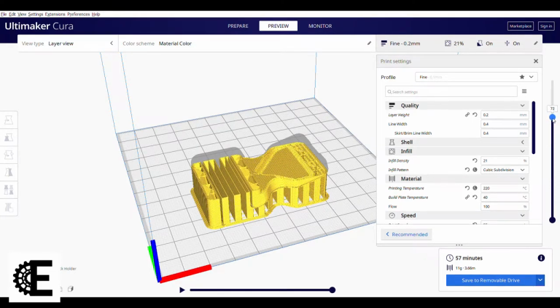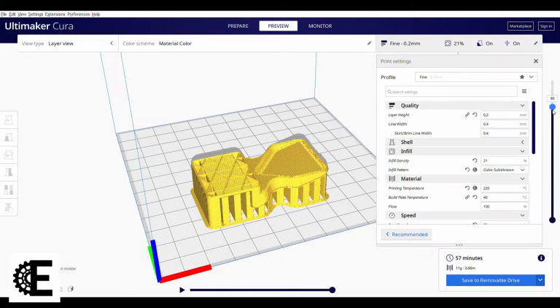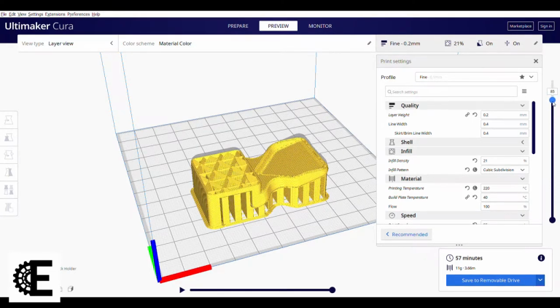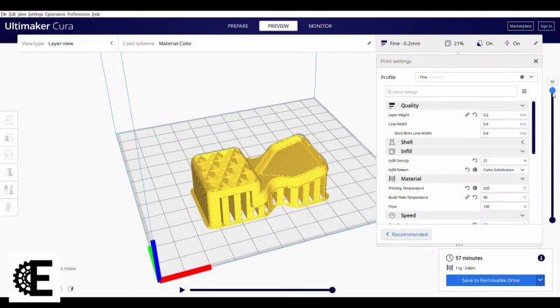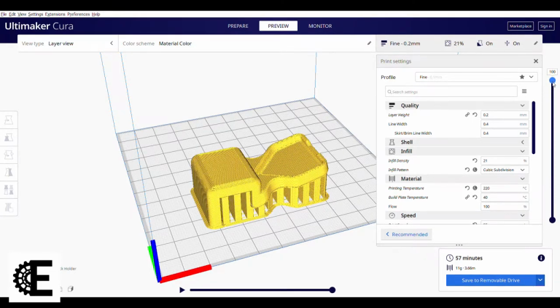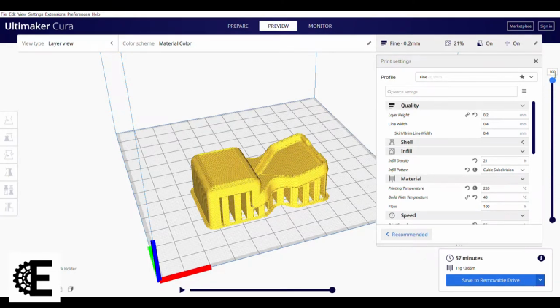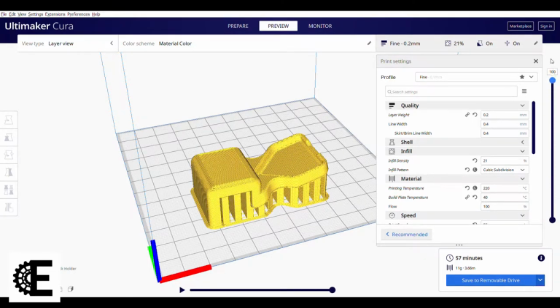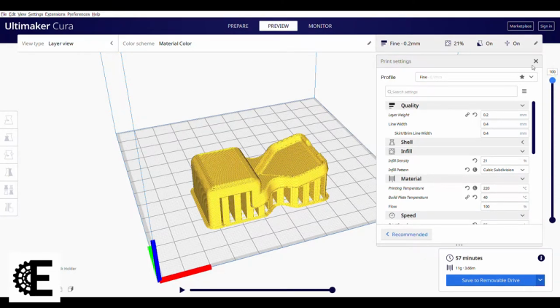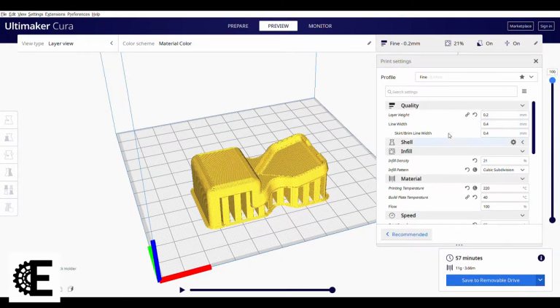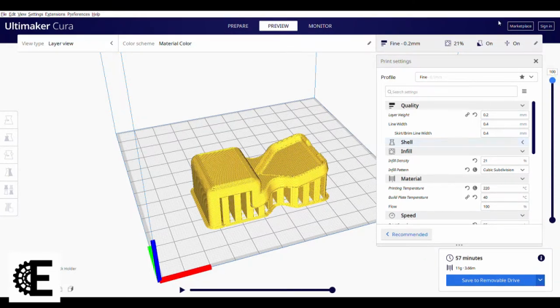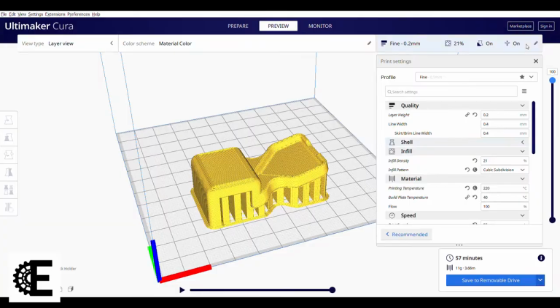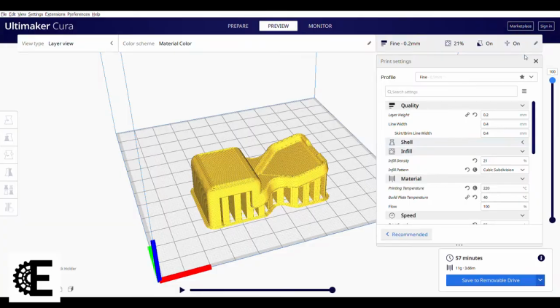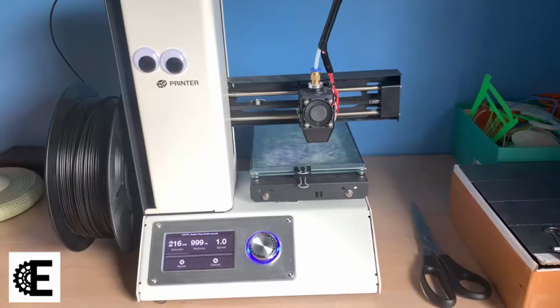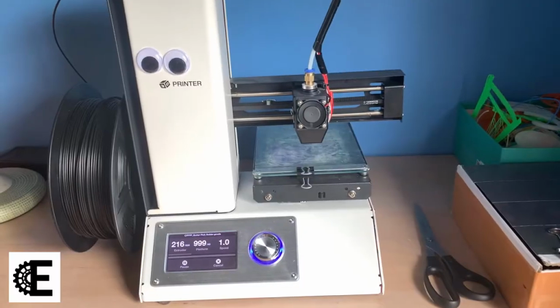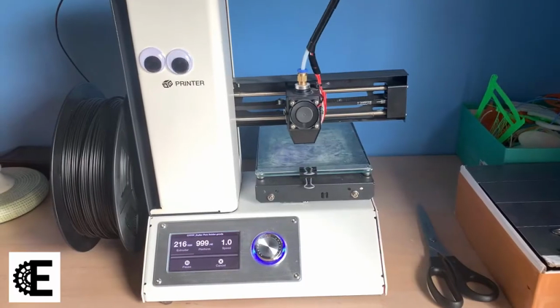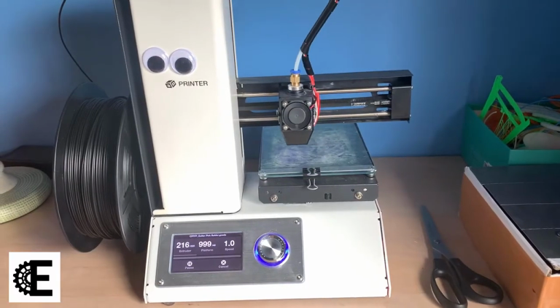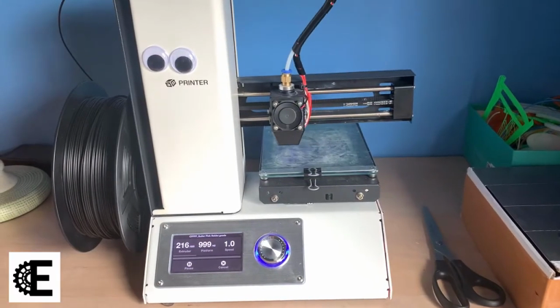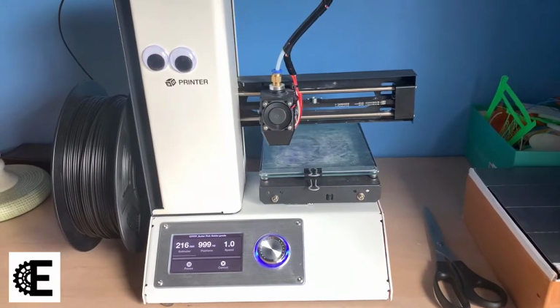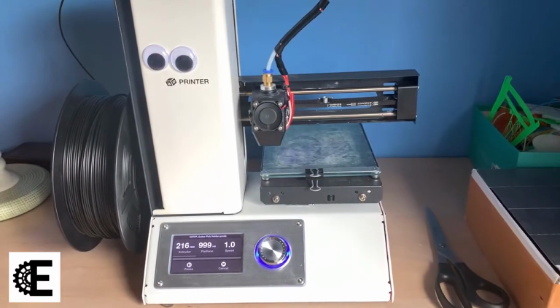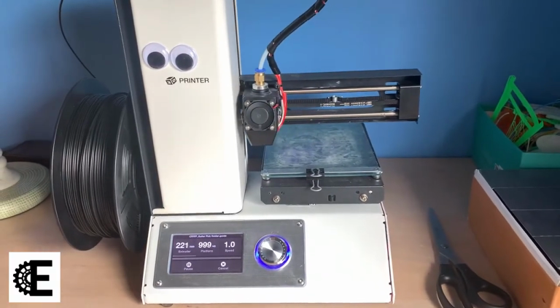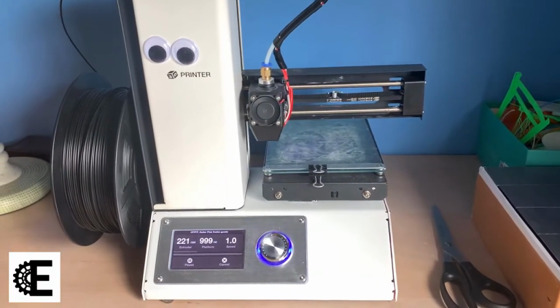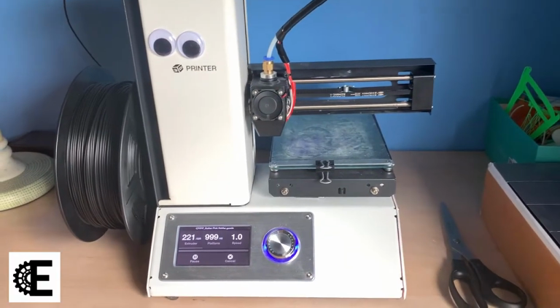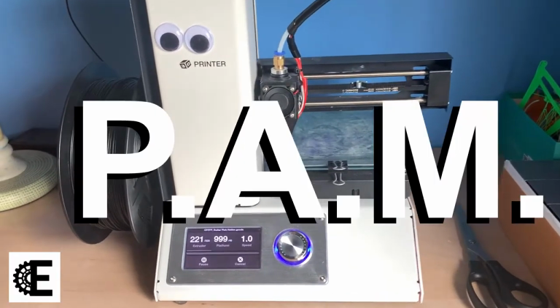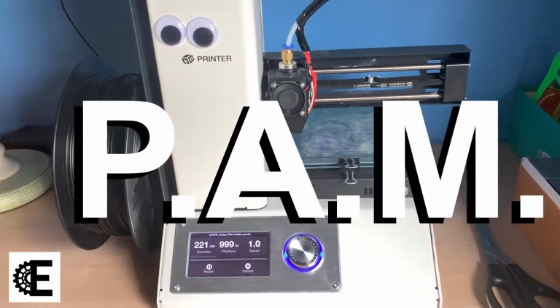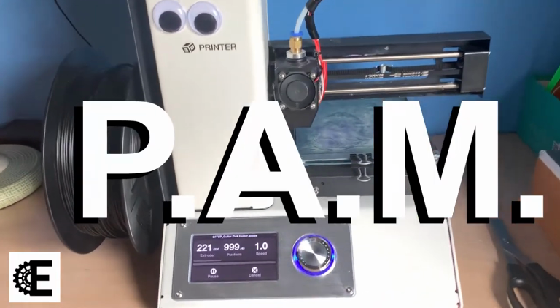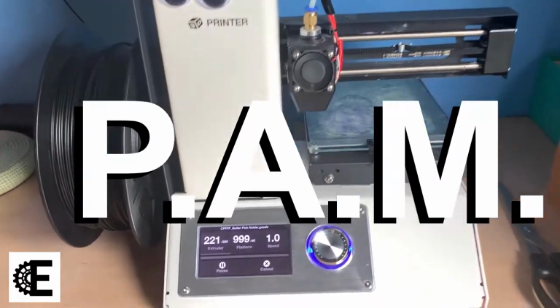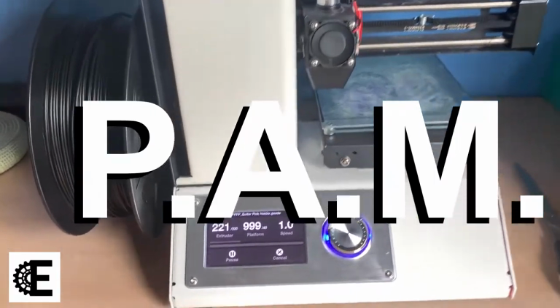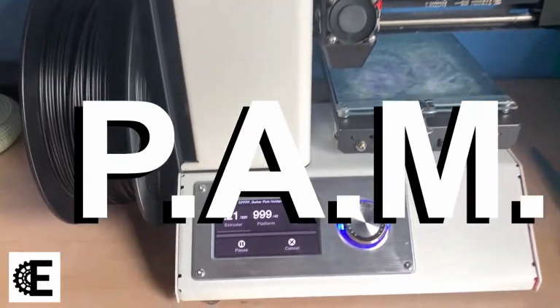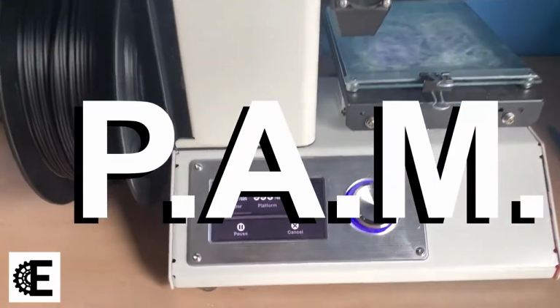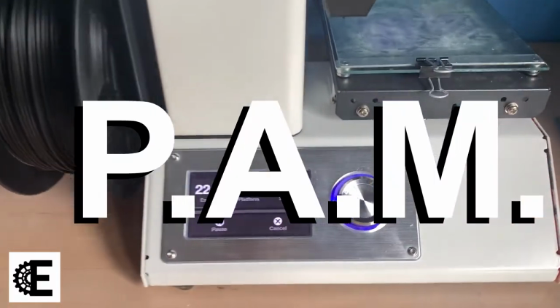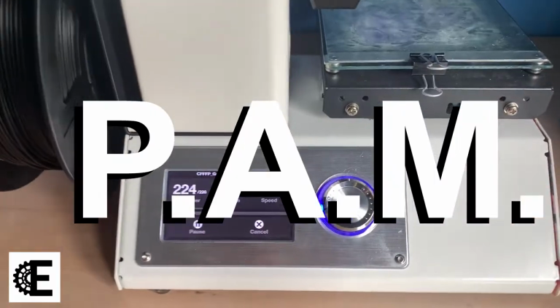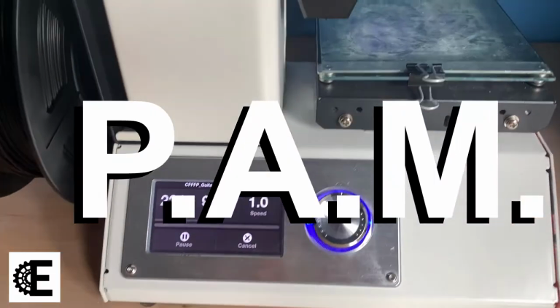After the design was finished, I sliced the part in Cura and uploaded the G-code into my 3D printer.